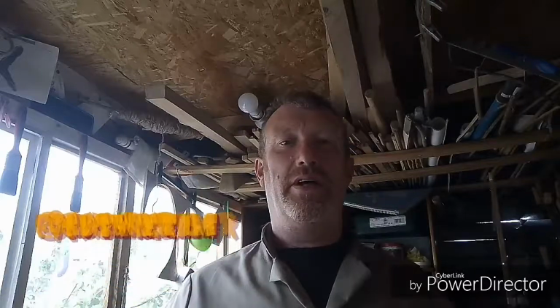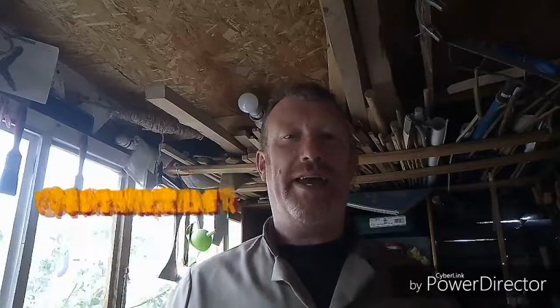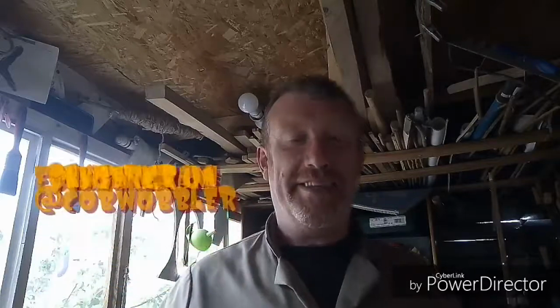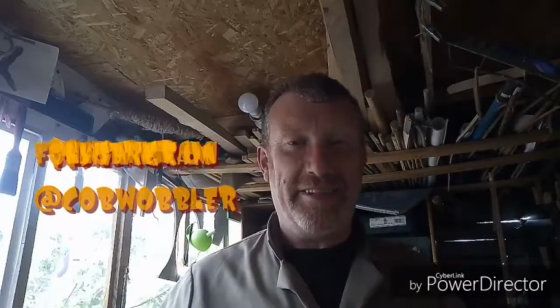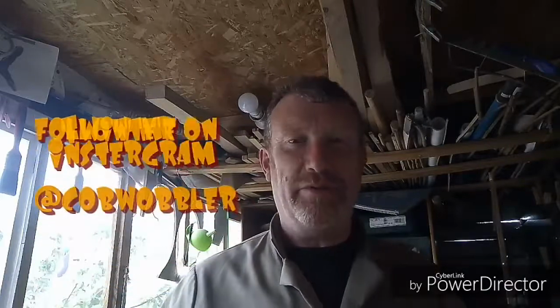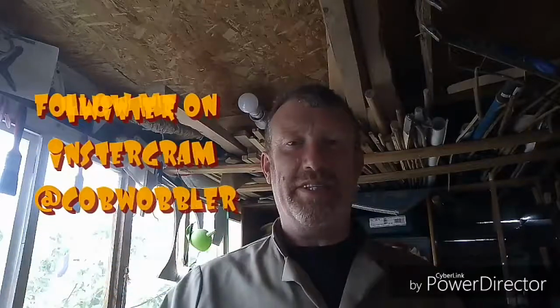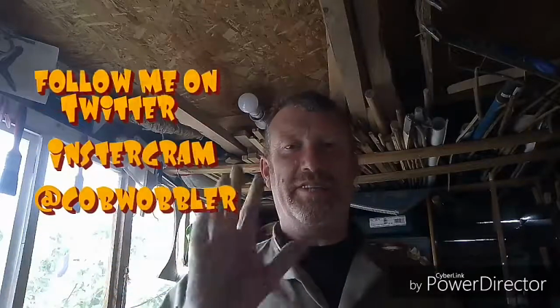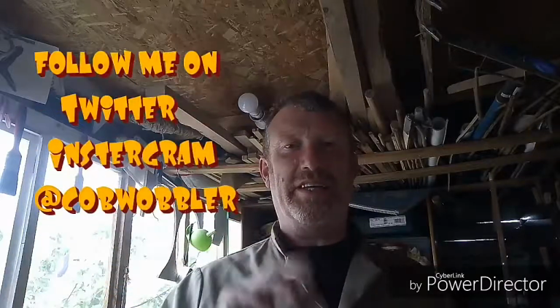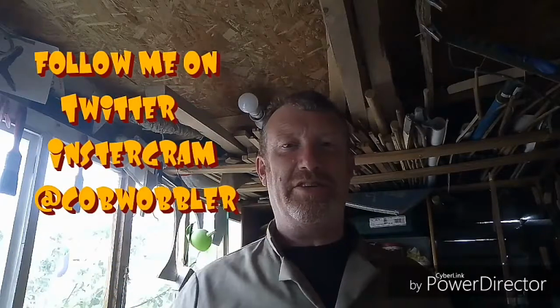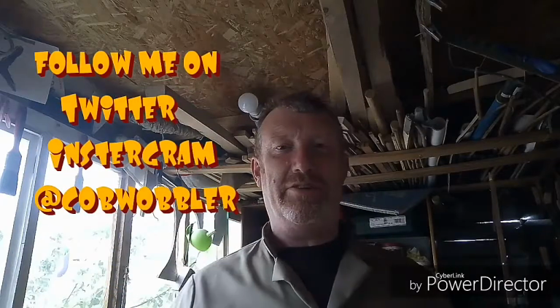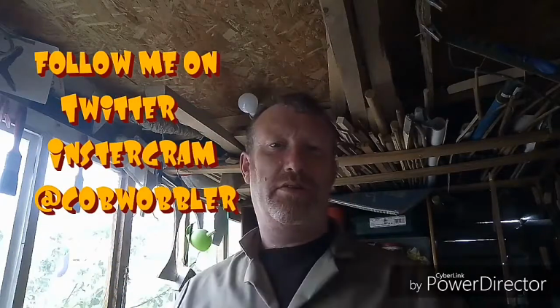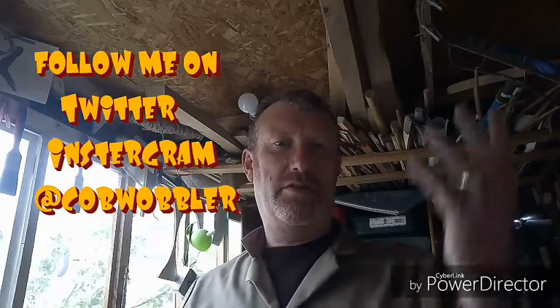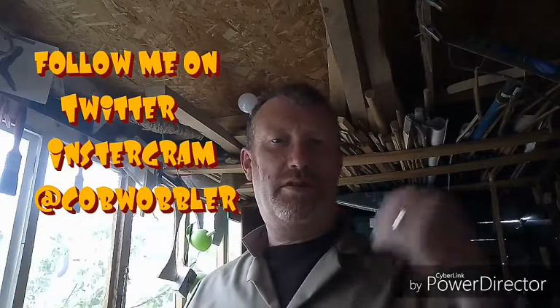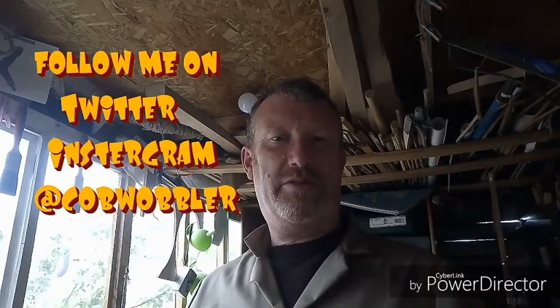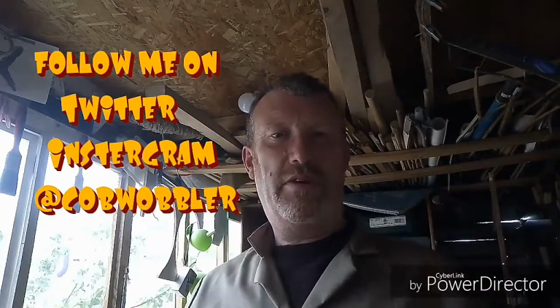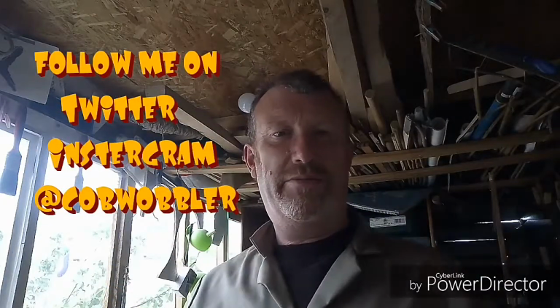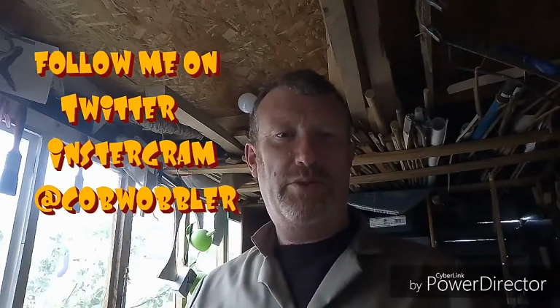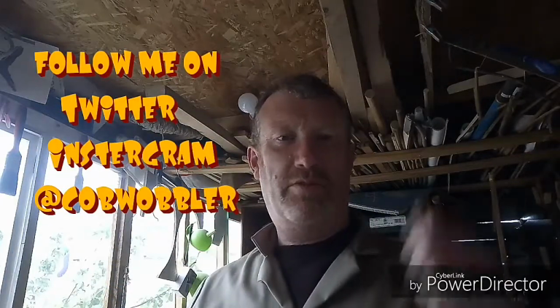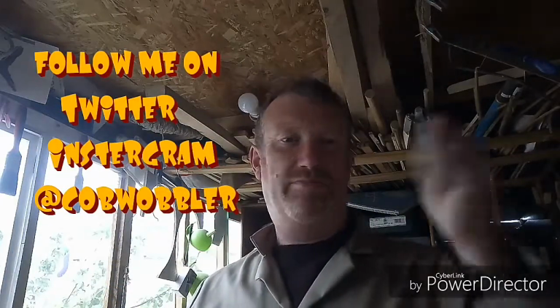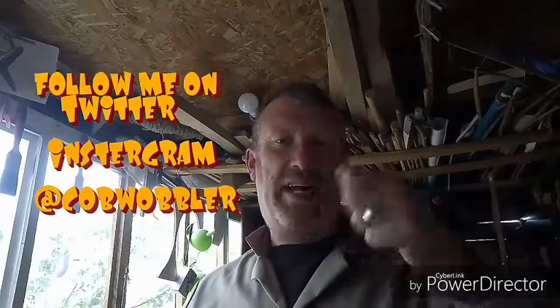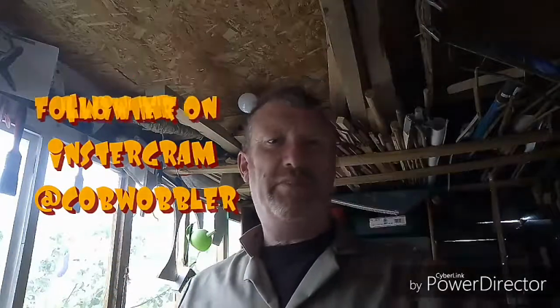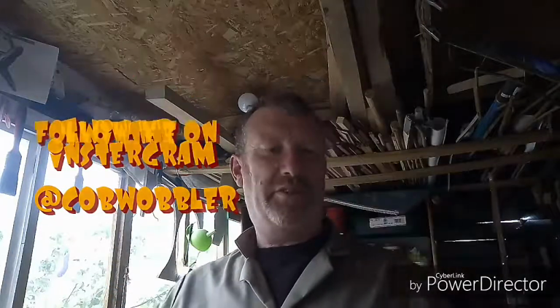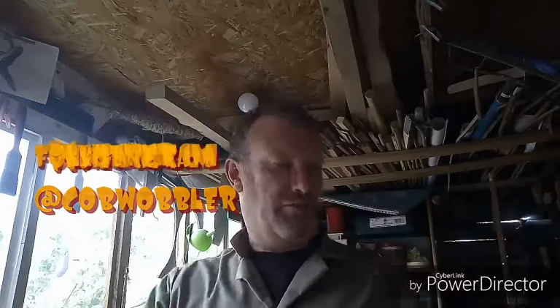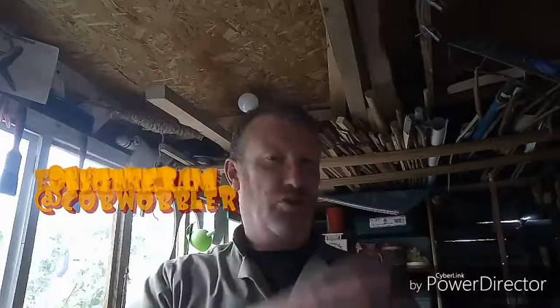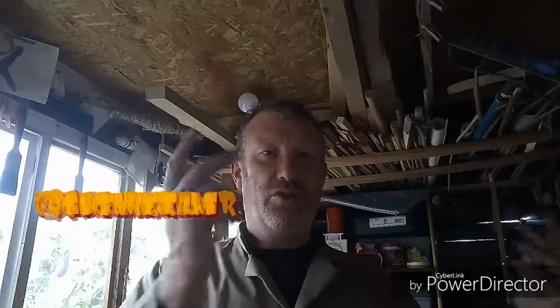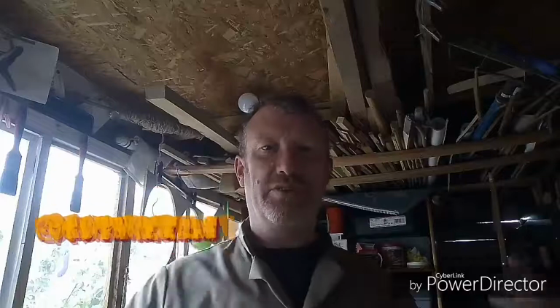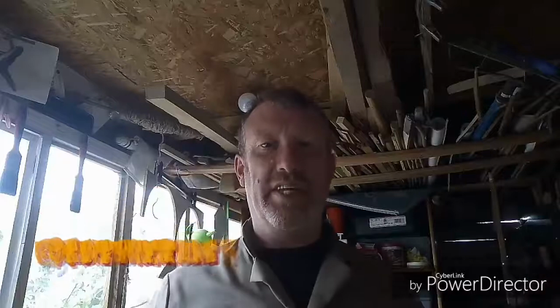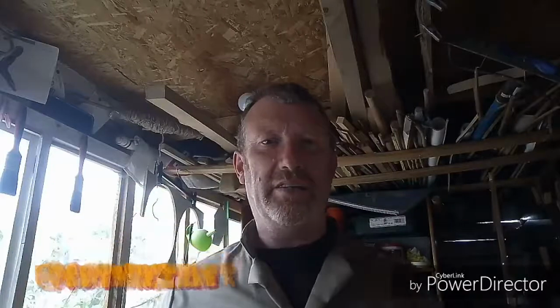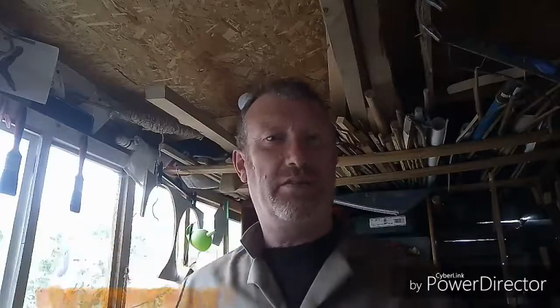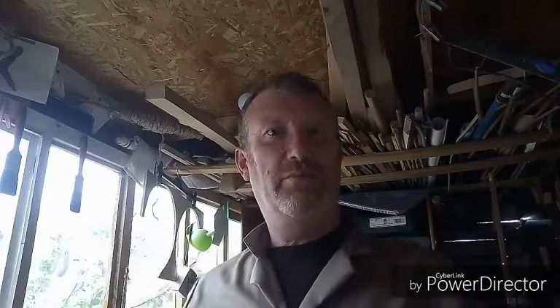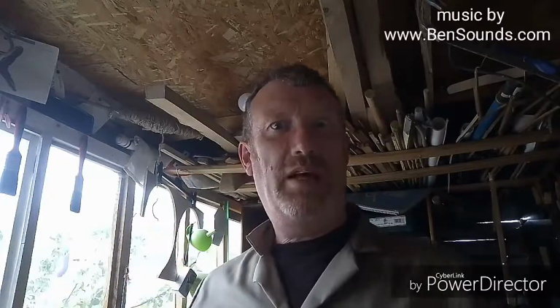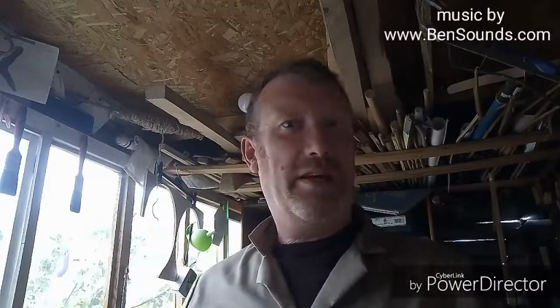Thanks for watching, see you soon. Subscribe for more hammers and saws and things. Bye.